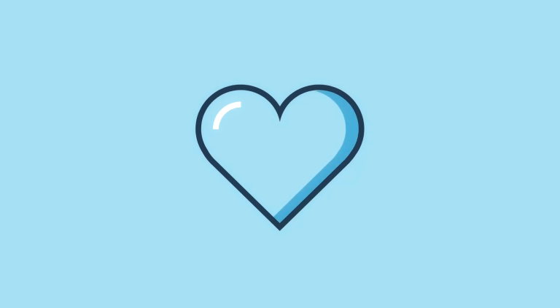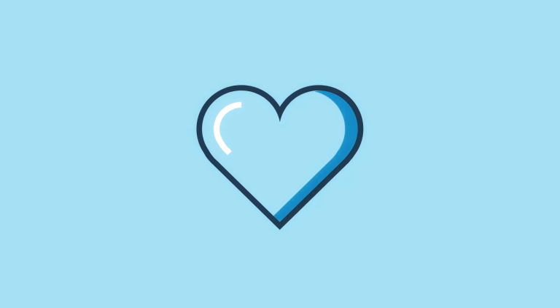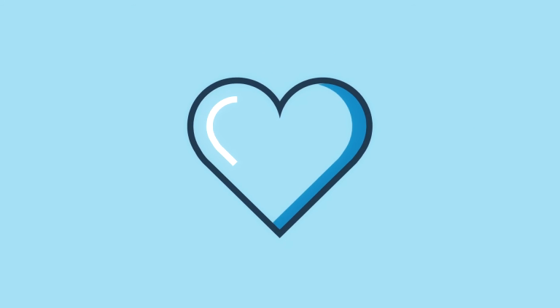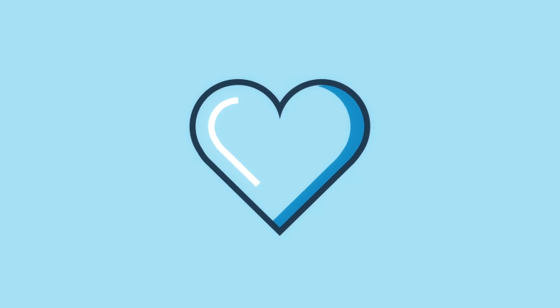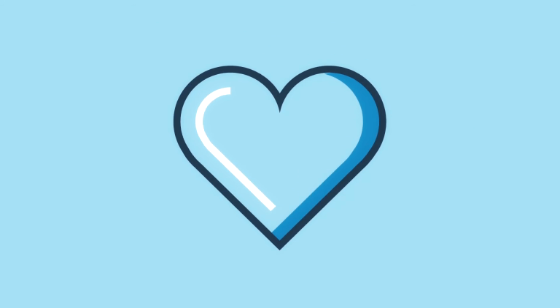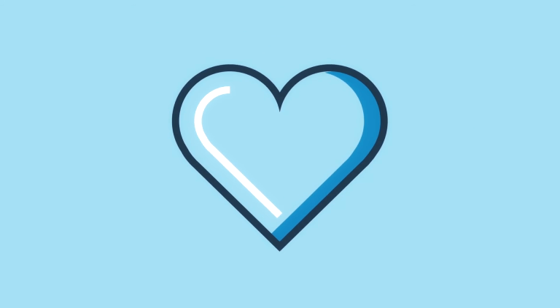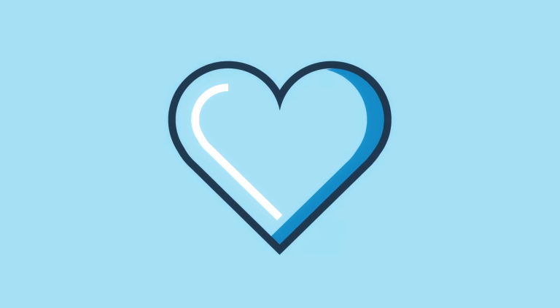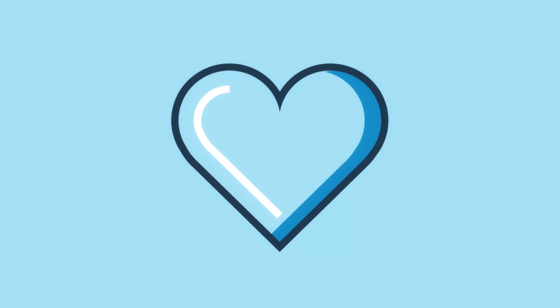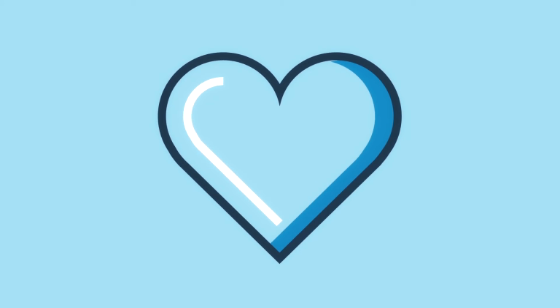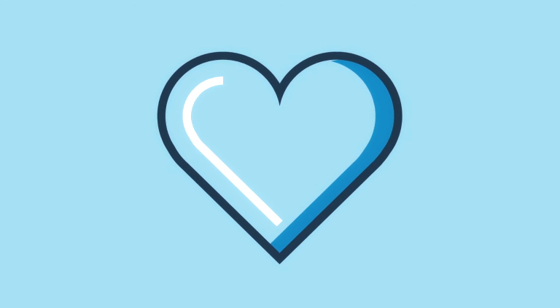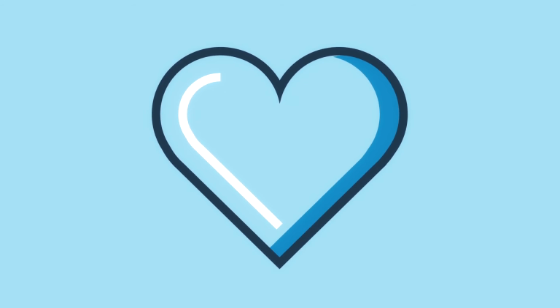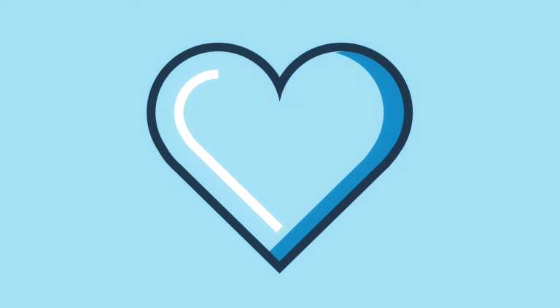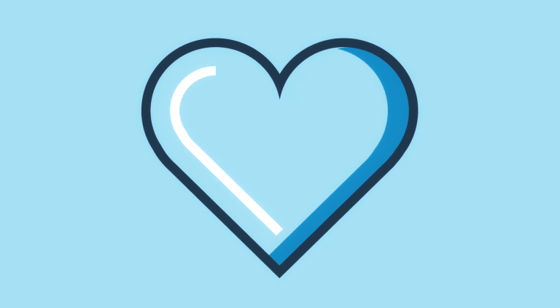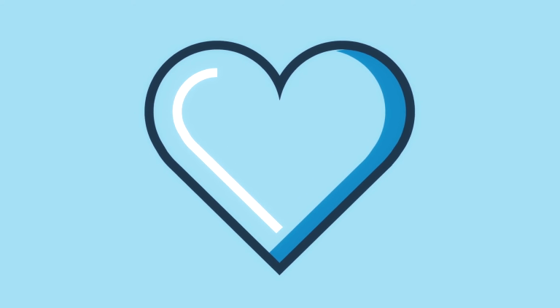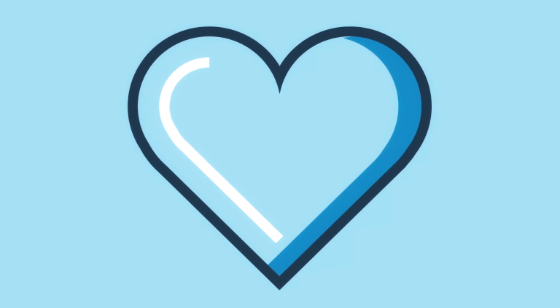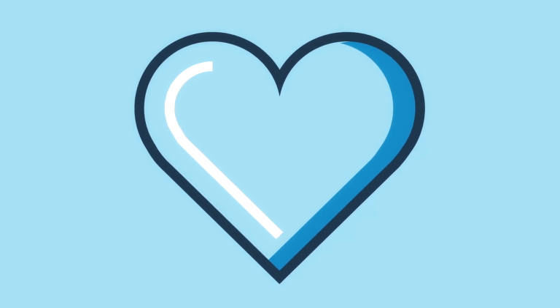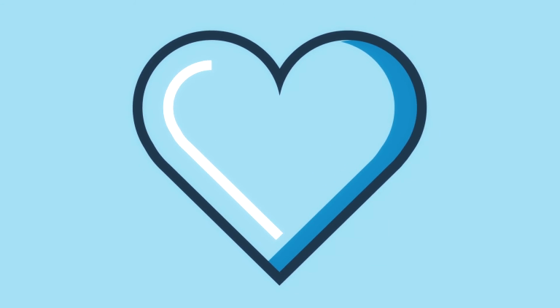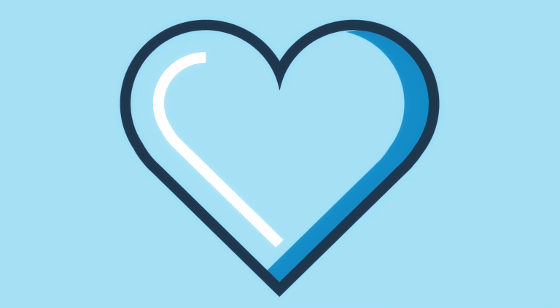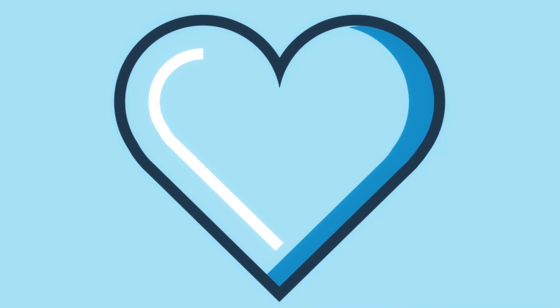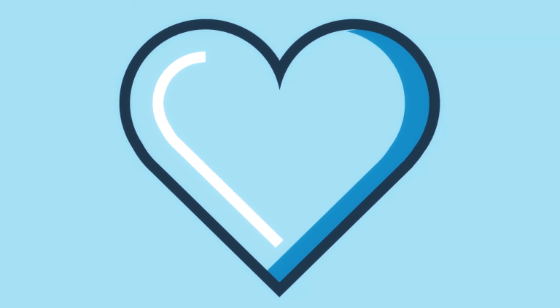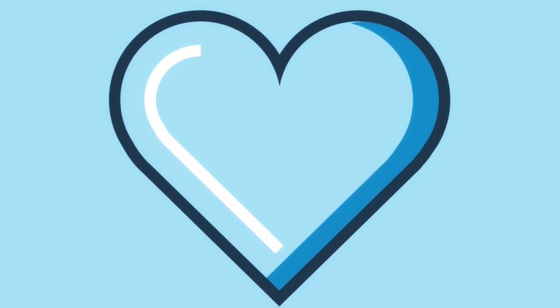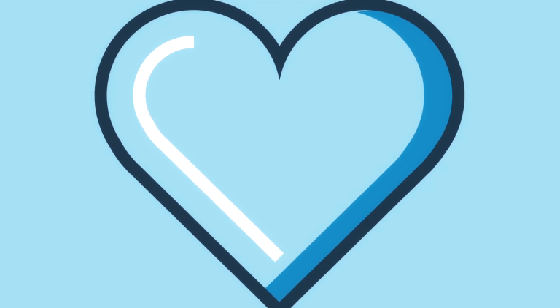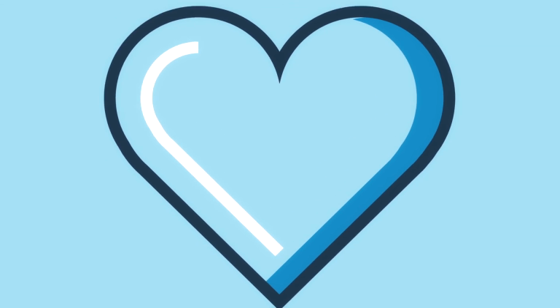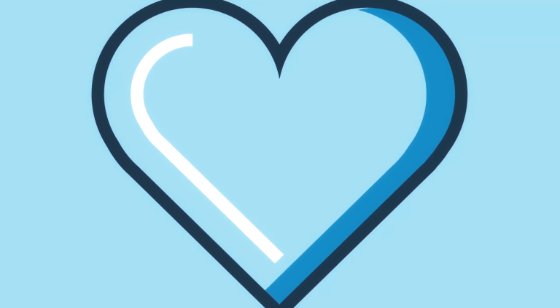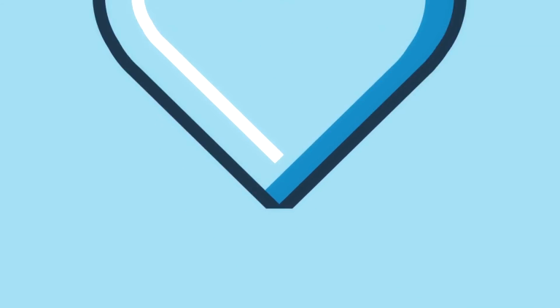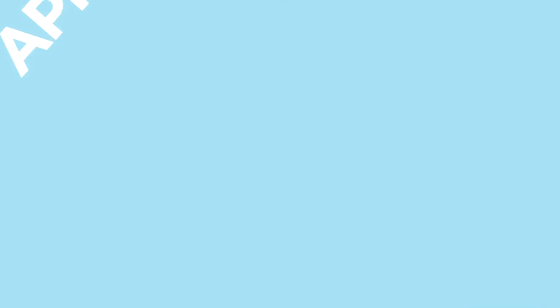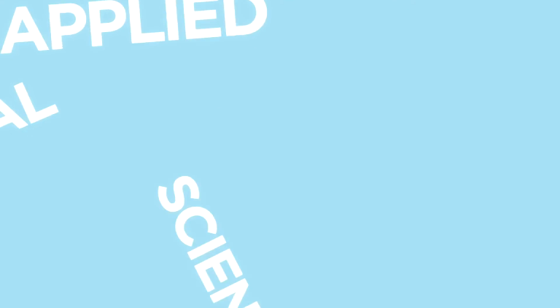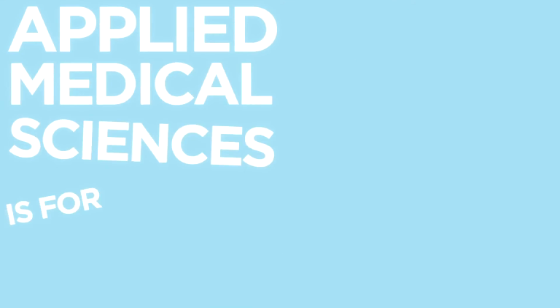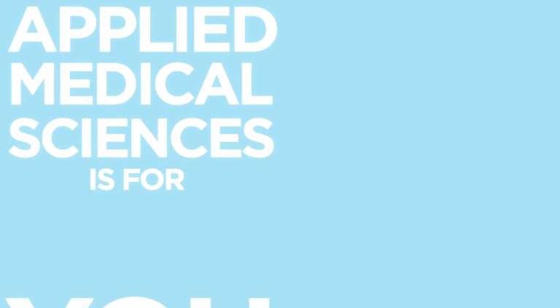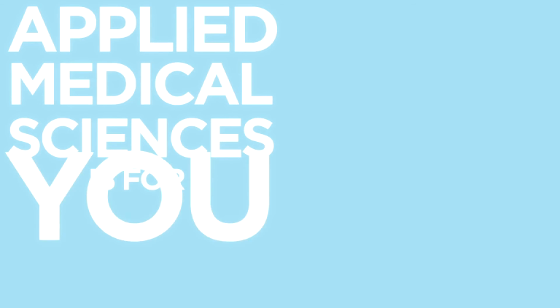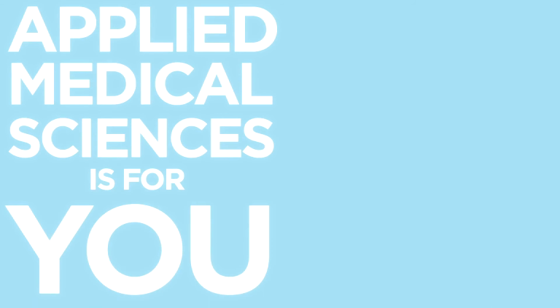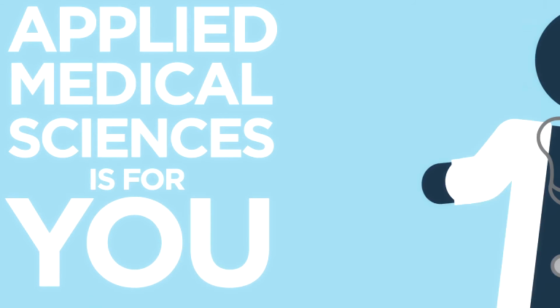Do you love medicine? Do you want to help people? If you do, Applied Medical Sciences is for you.